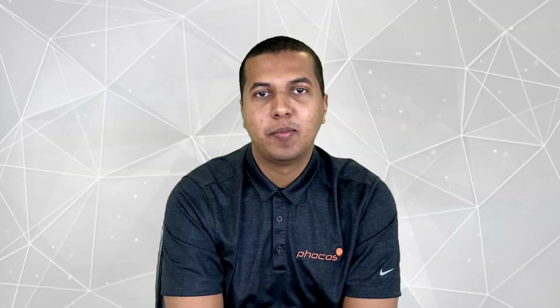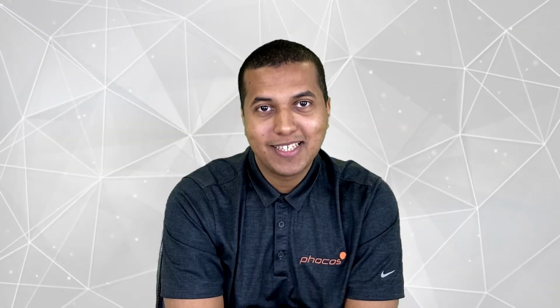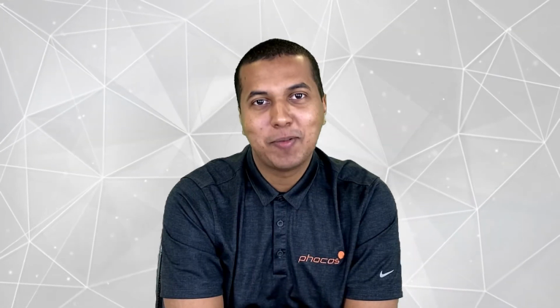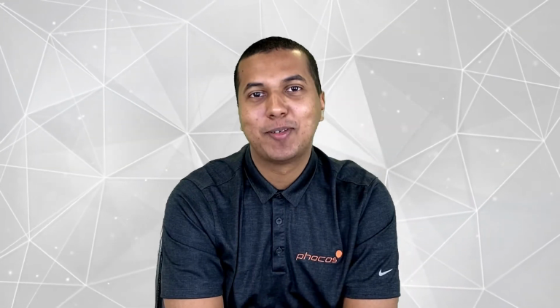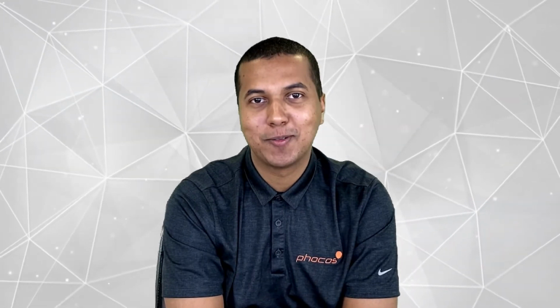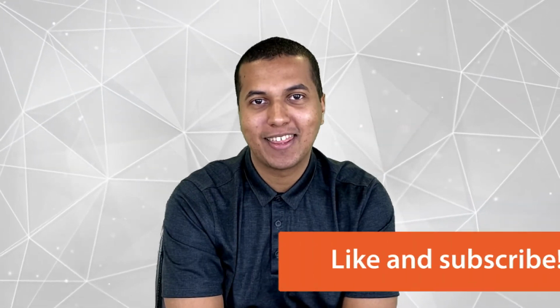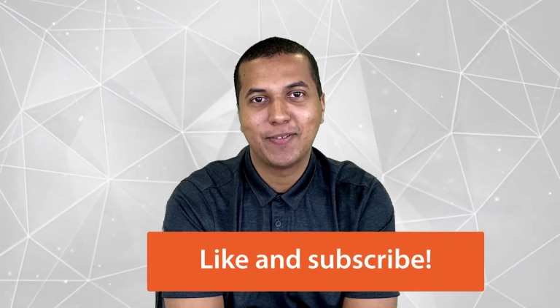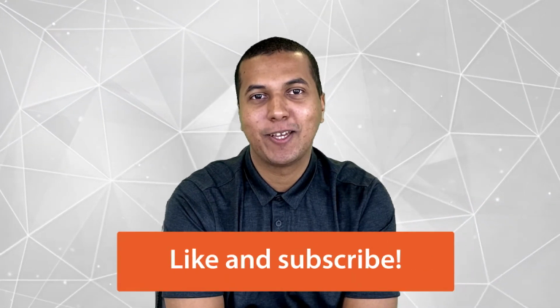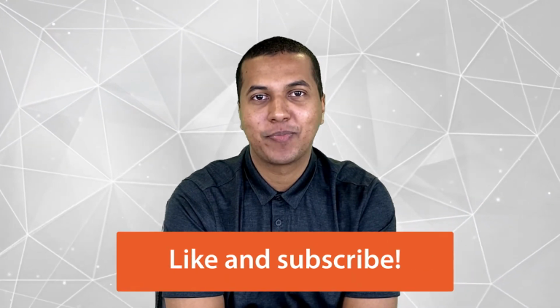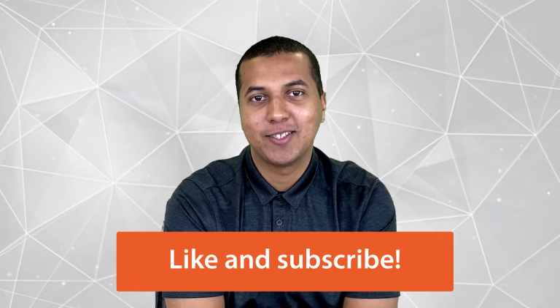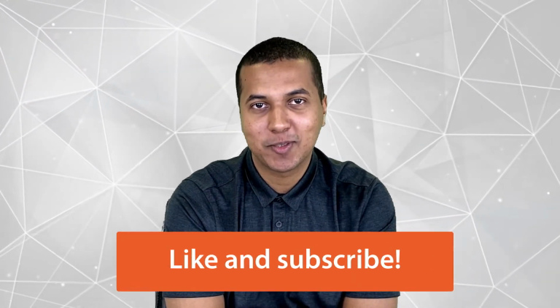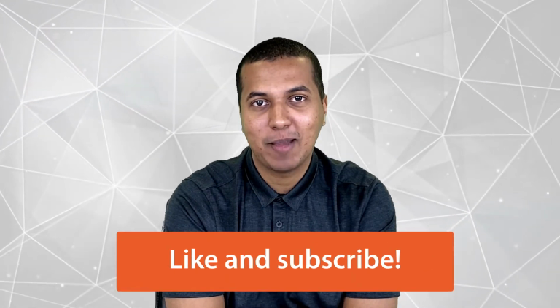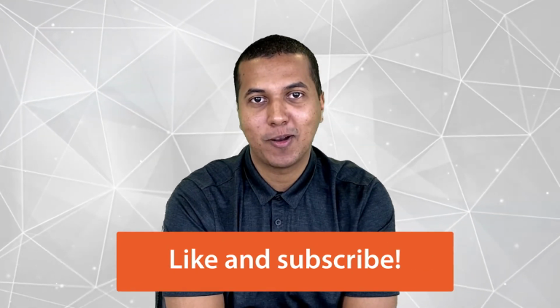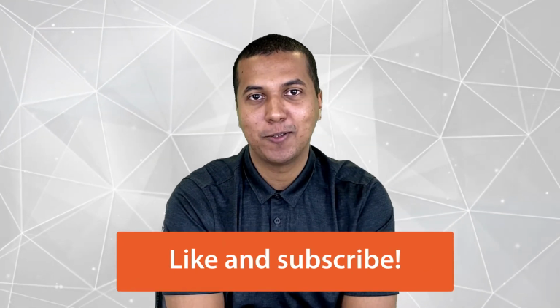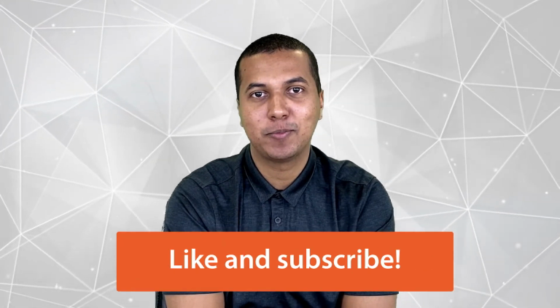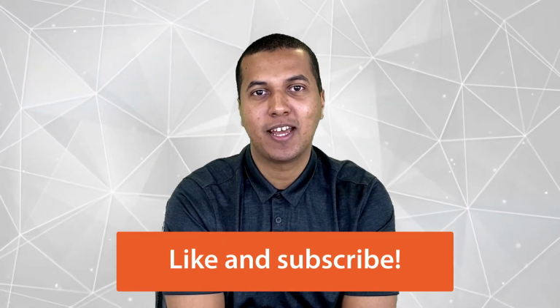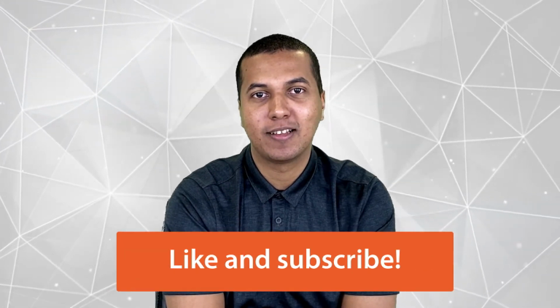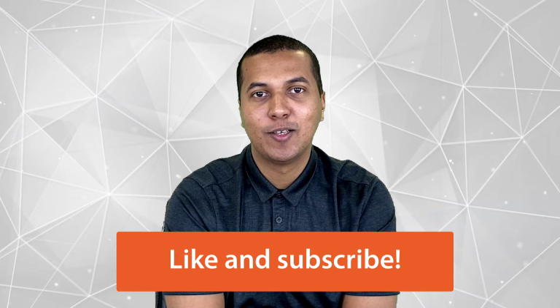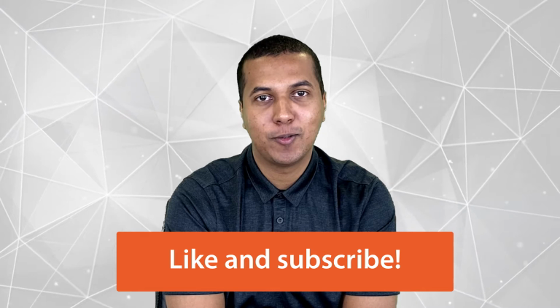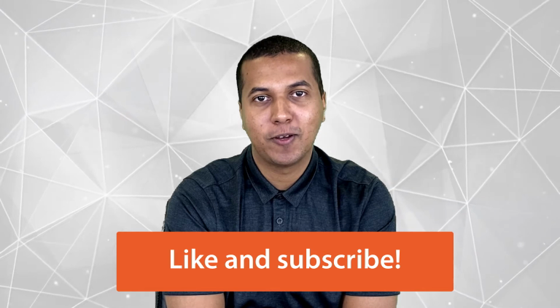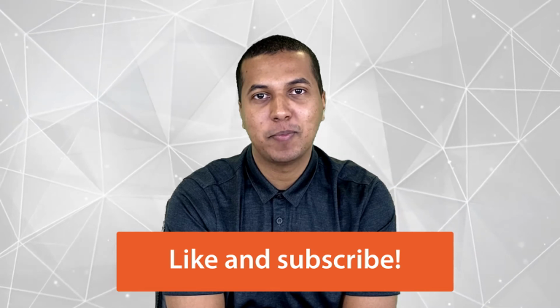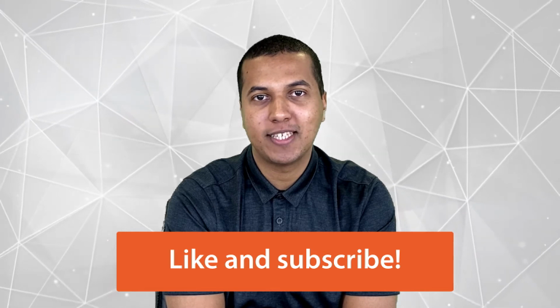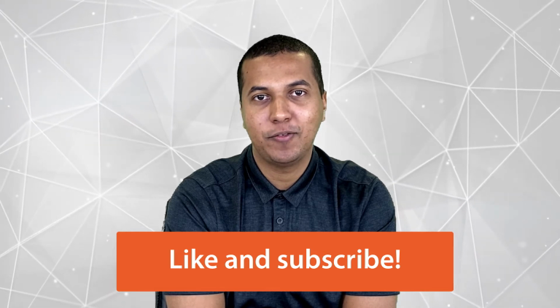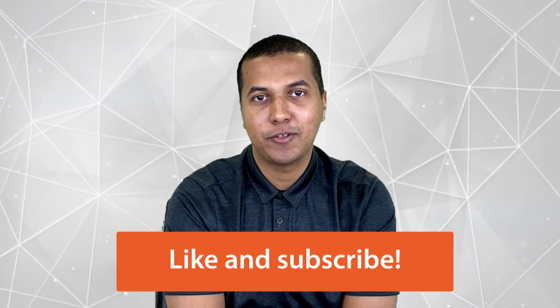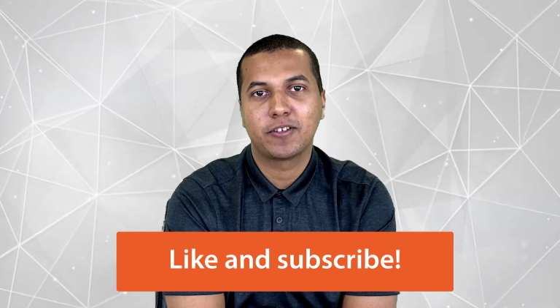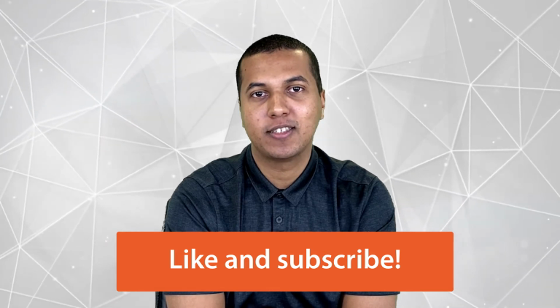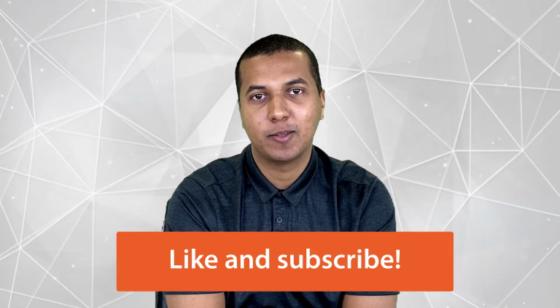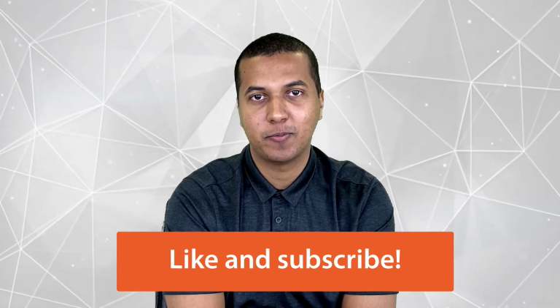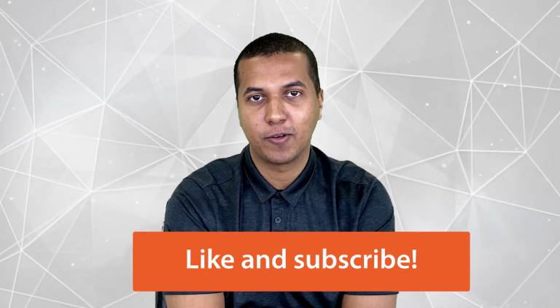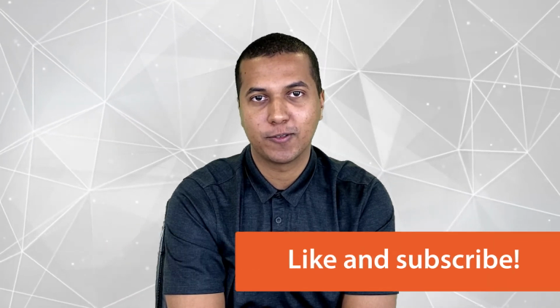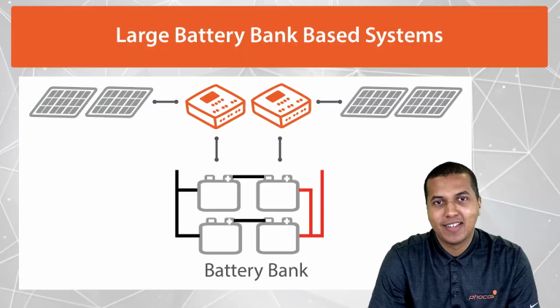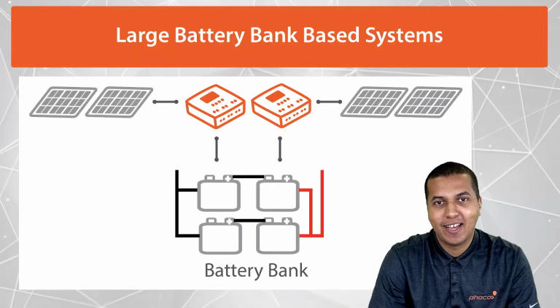Please remember to like this video and subscribe to our YouTube channel so you don't miss any future content from FOCUS.